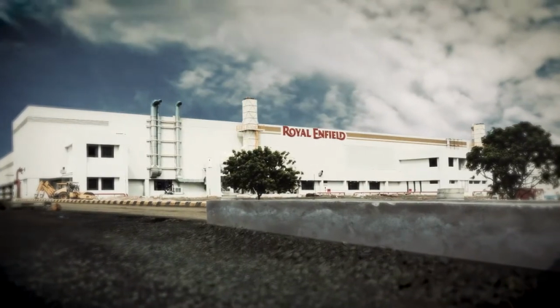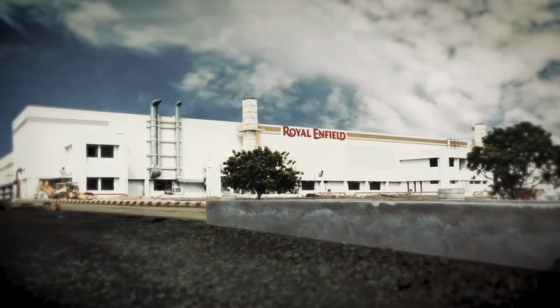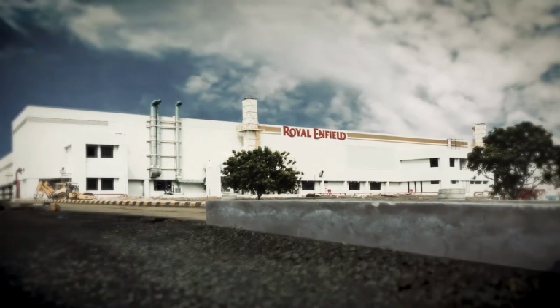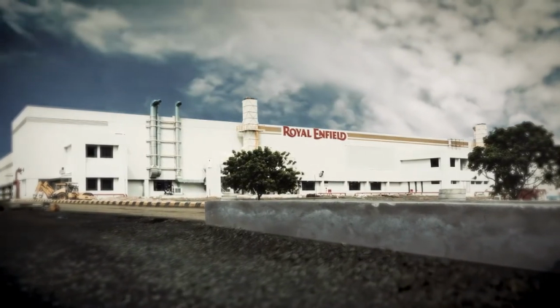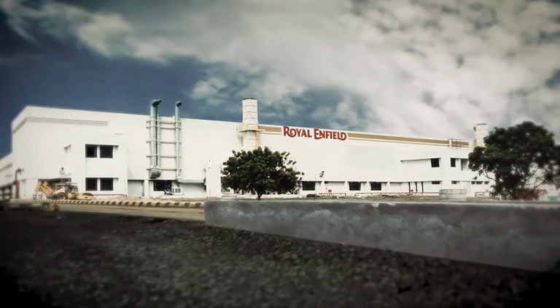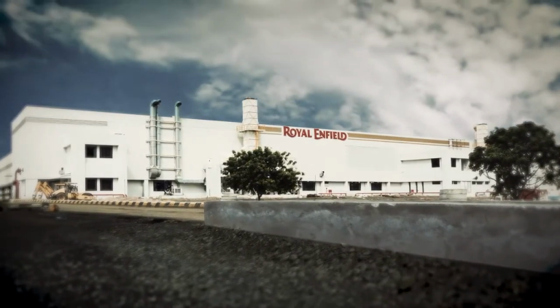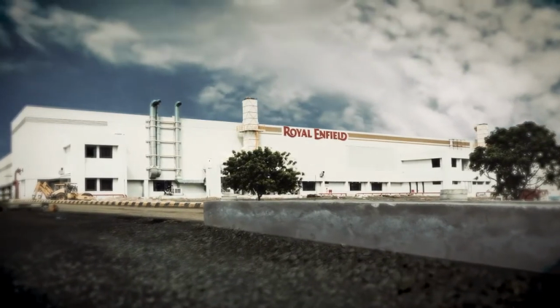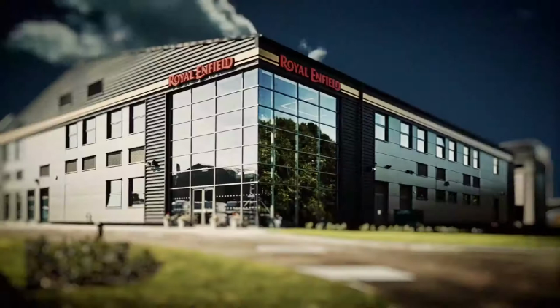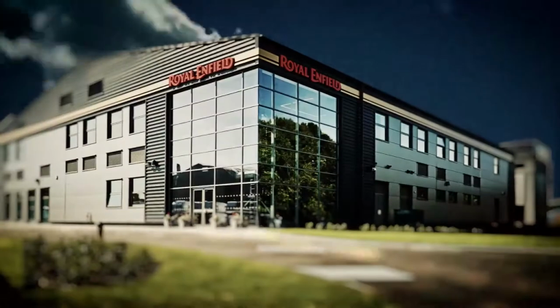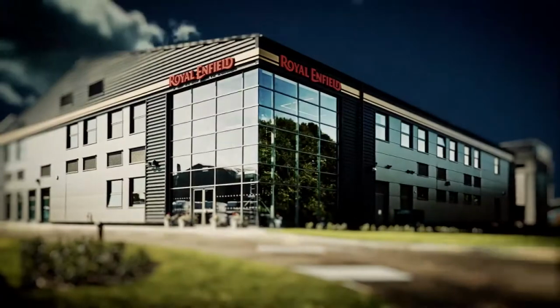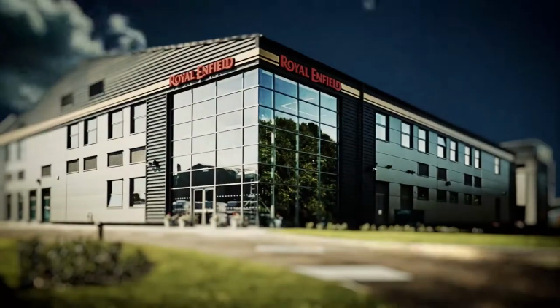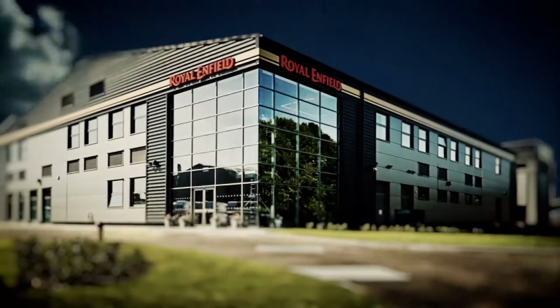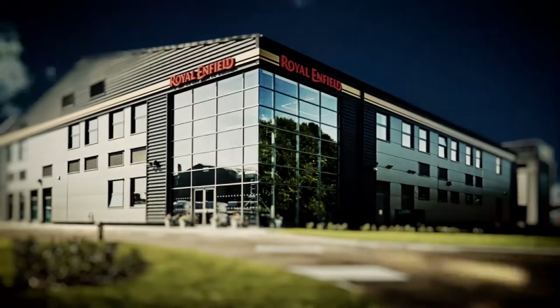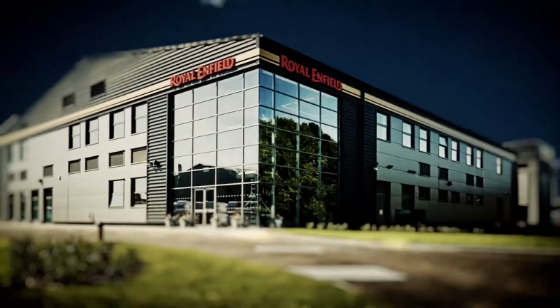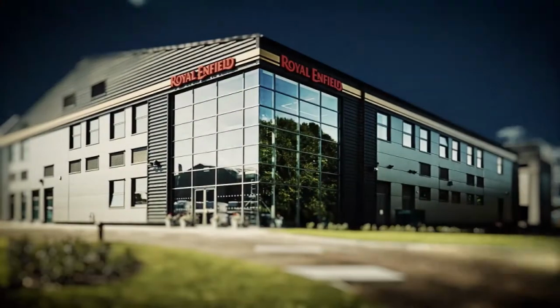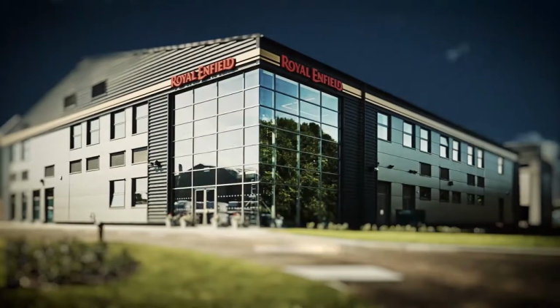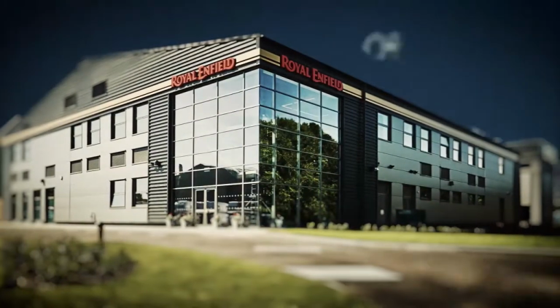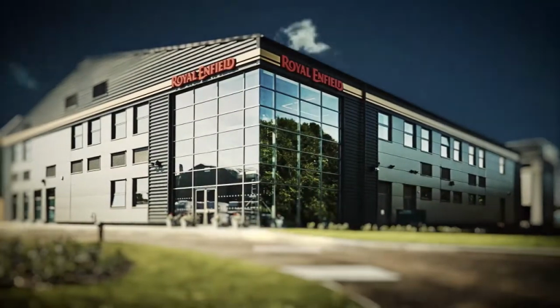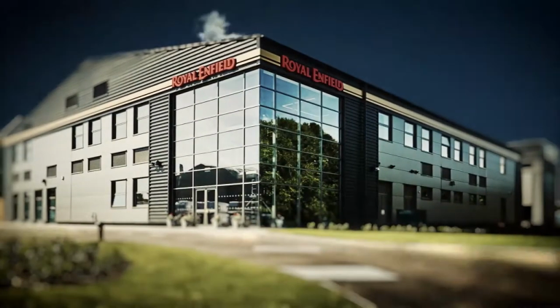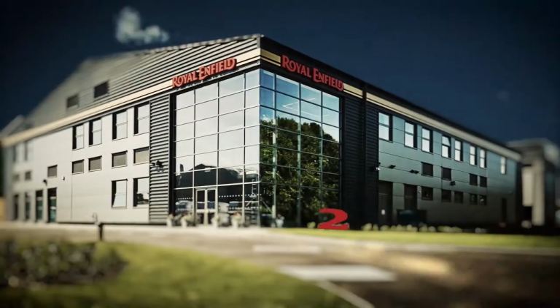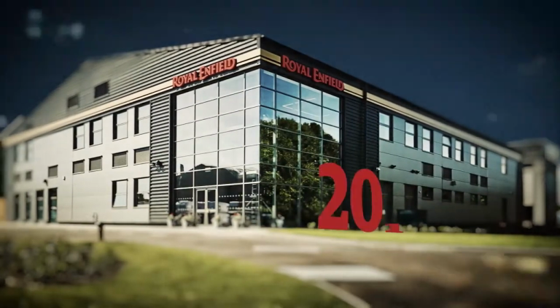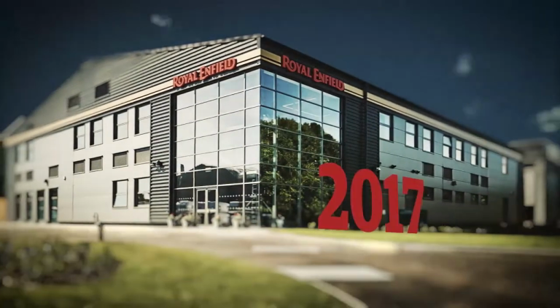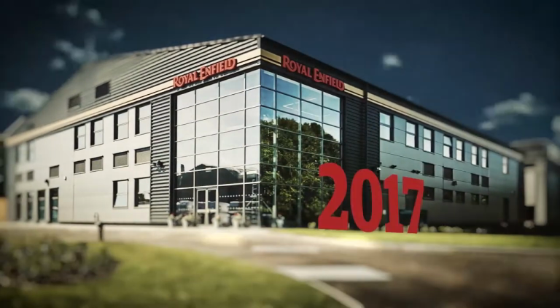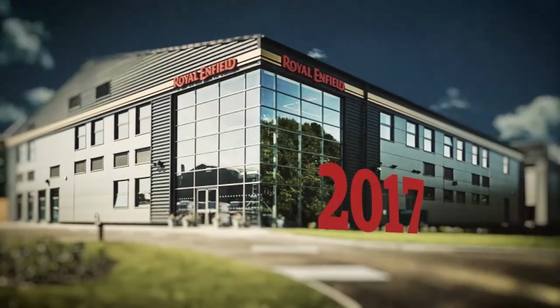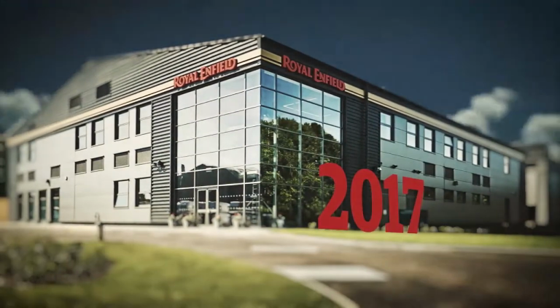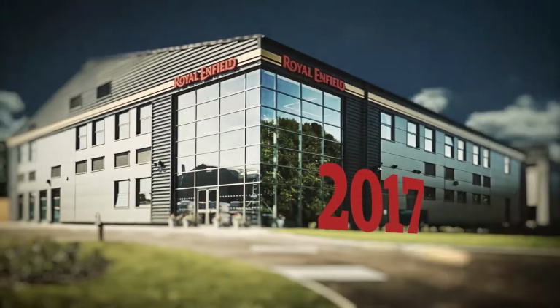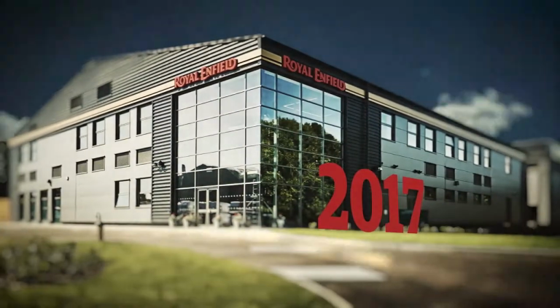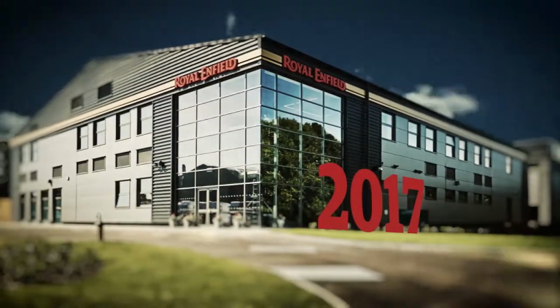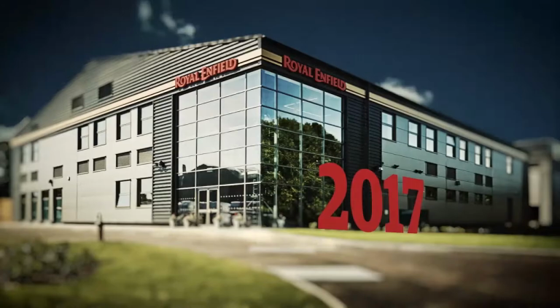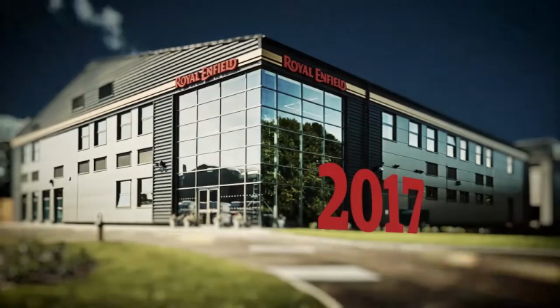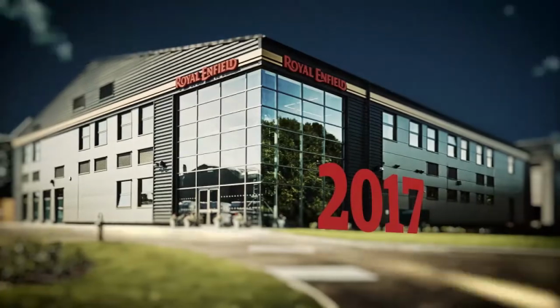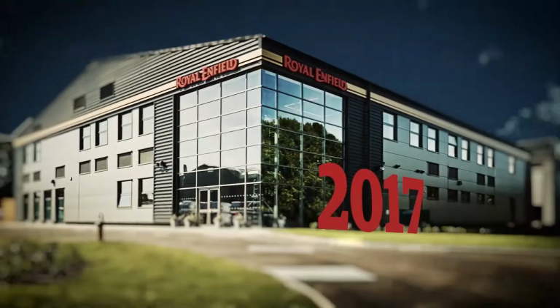Meanwhile, a firm foothold is maintained in the UK, with a technical centre at Bruntingthorpe adding global strength to our design and development.